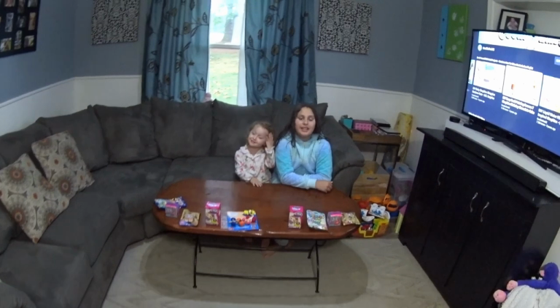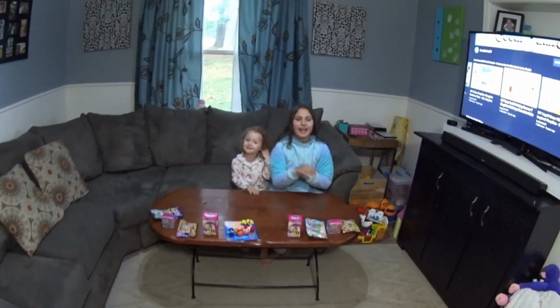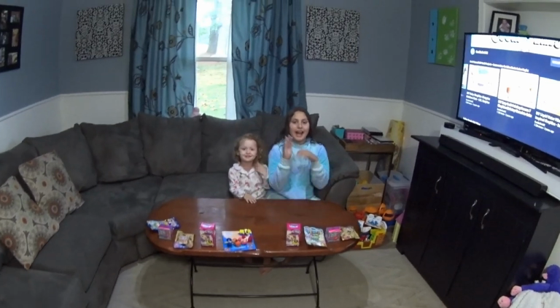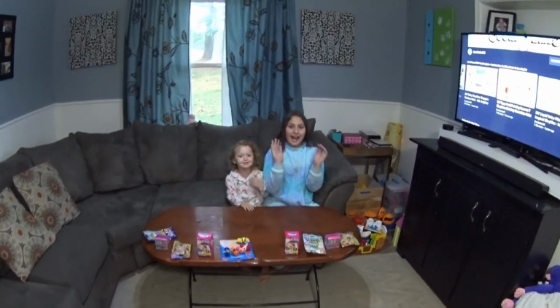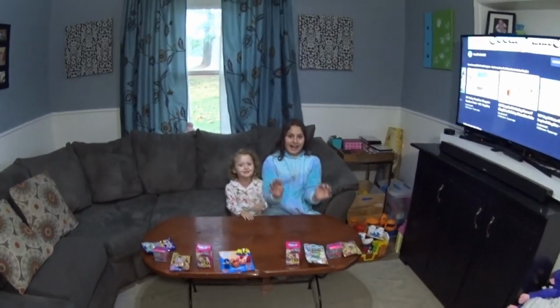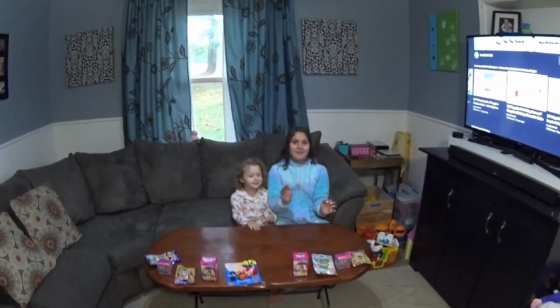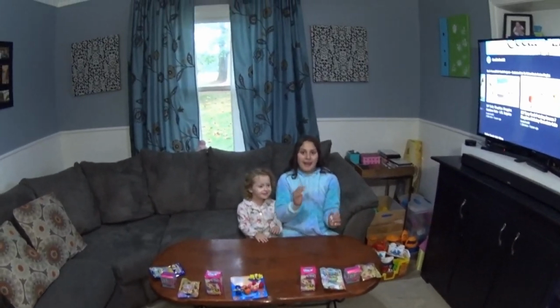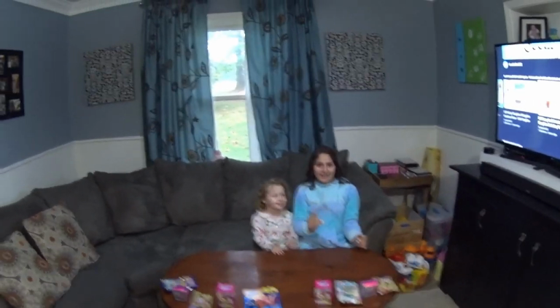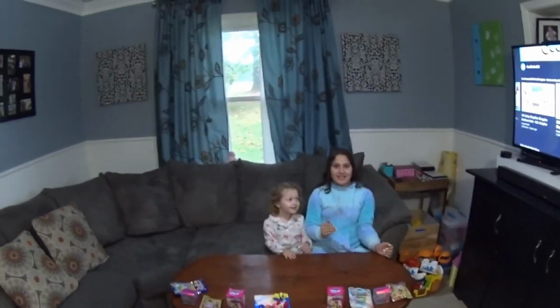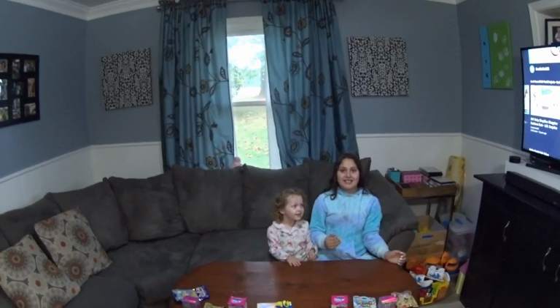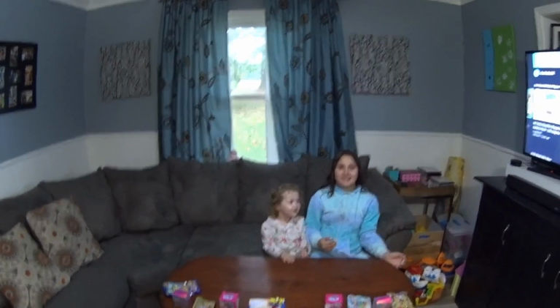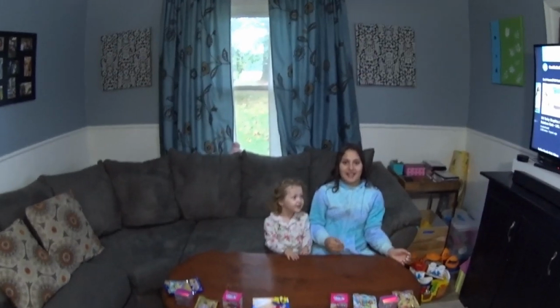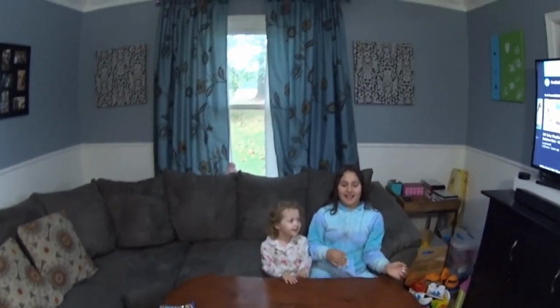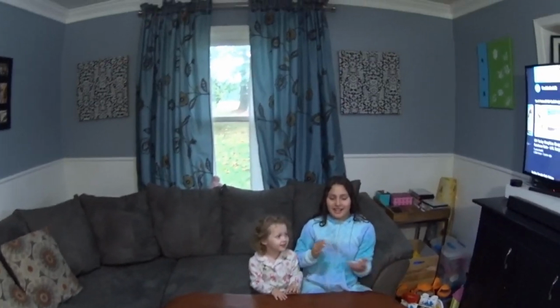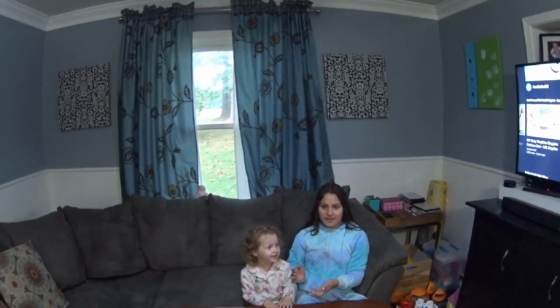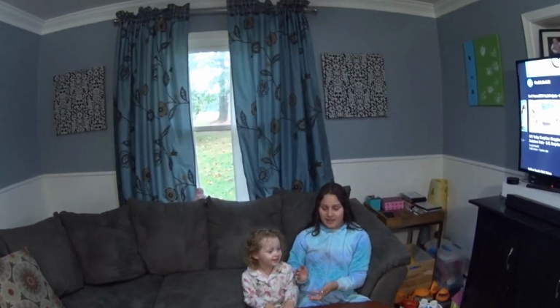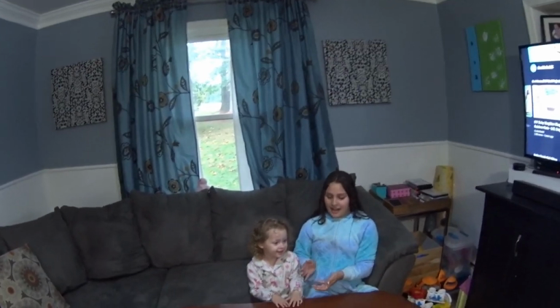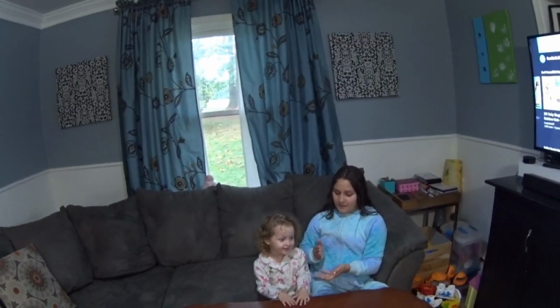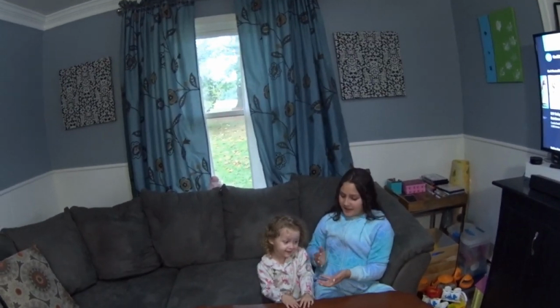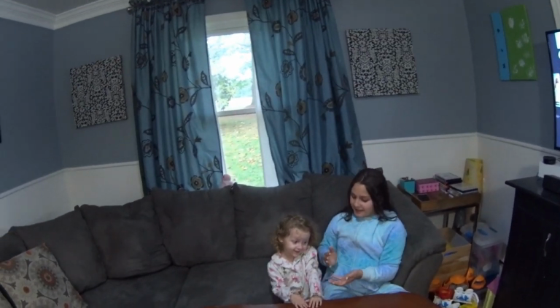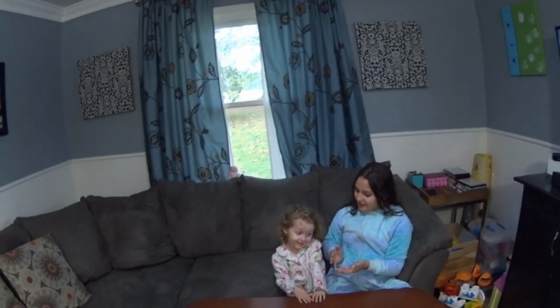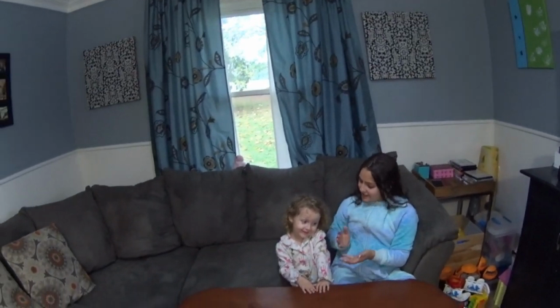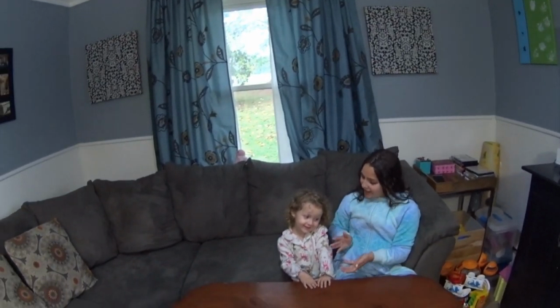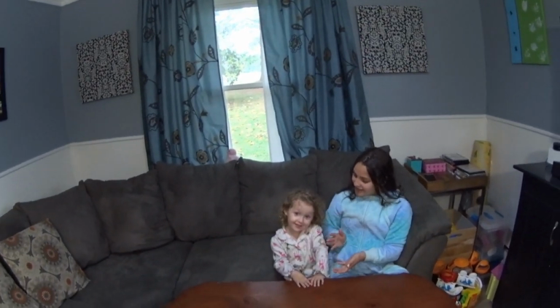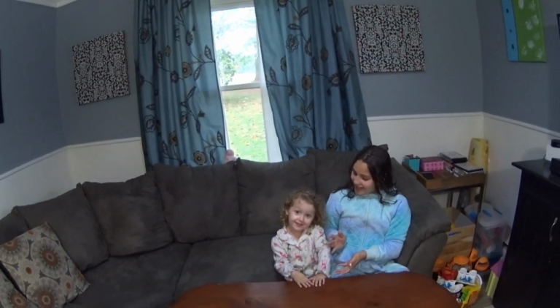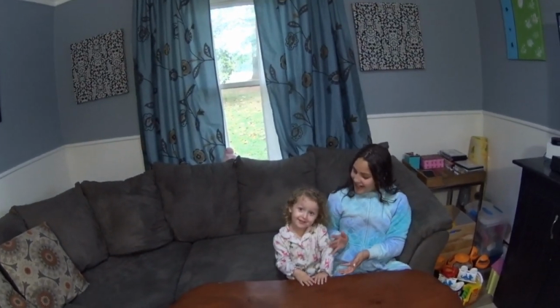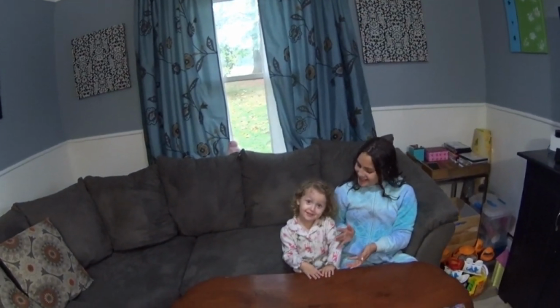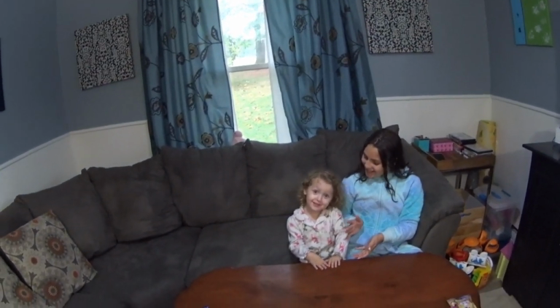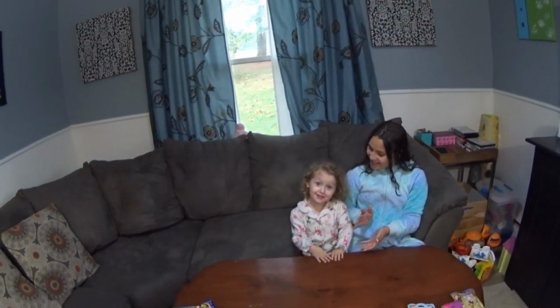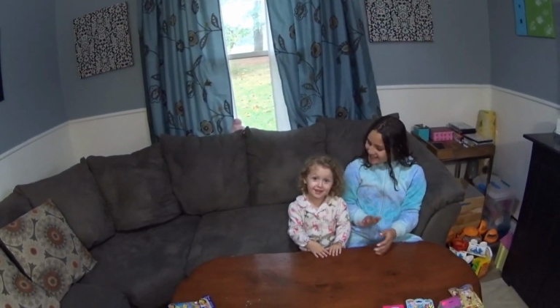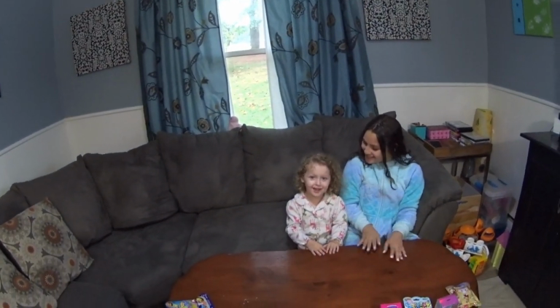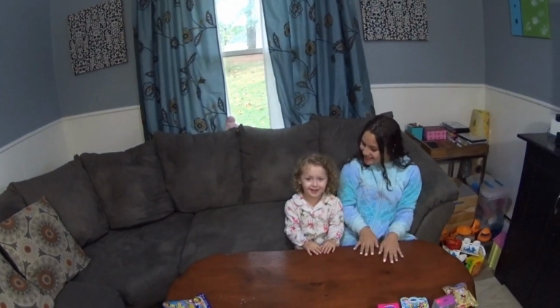Hi, my name is Cecilia and here with me I have my sister Stella. Say hi Stella. Hi.